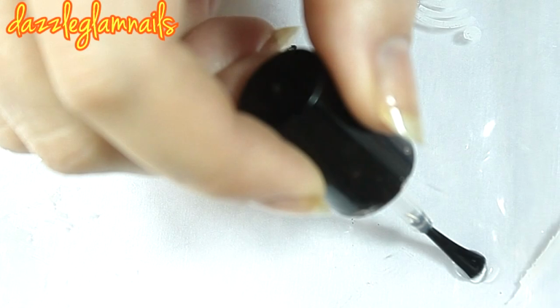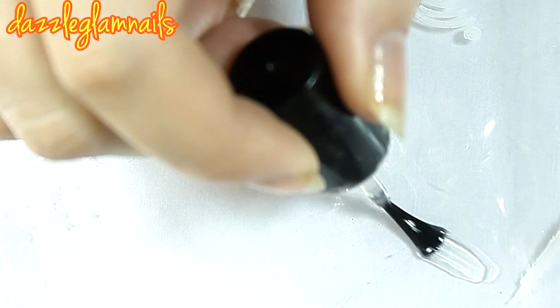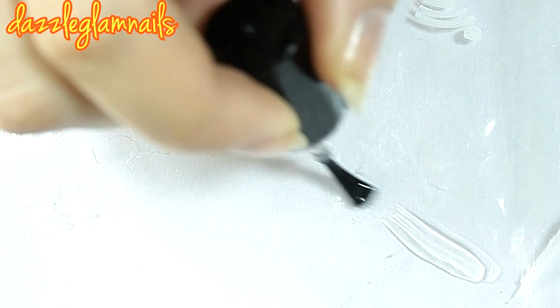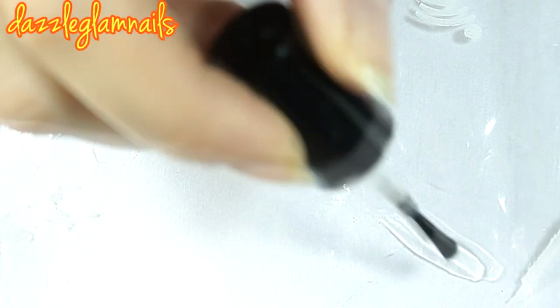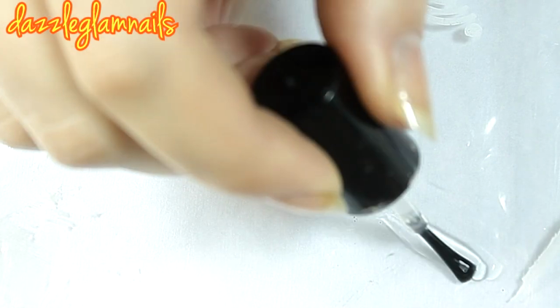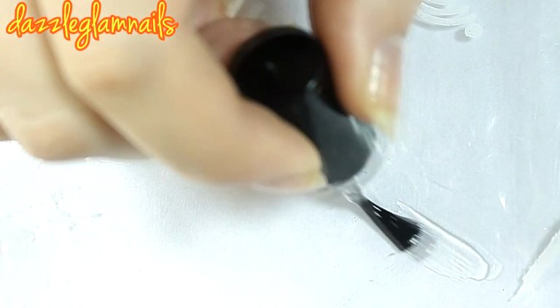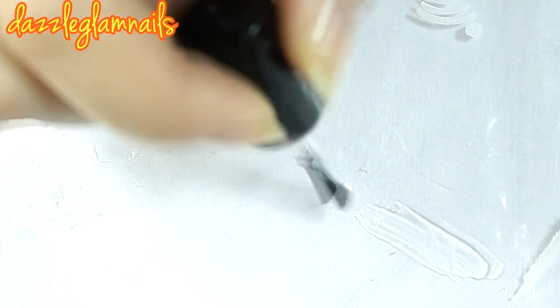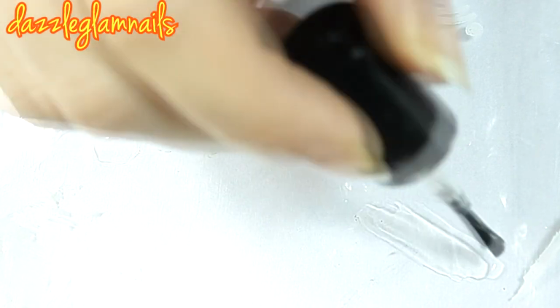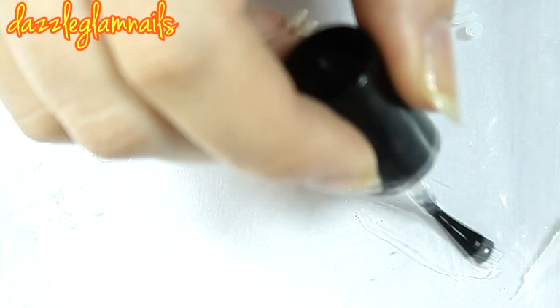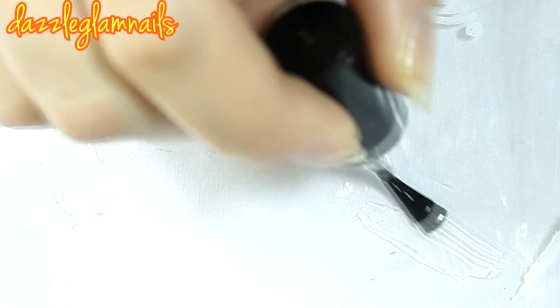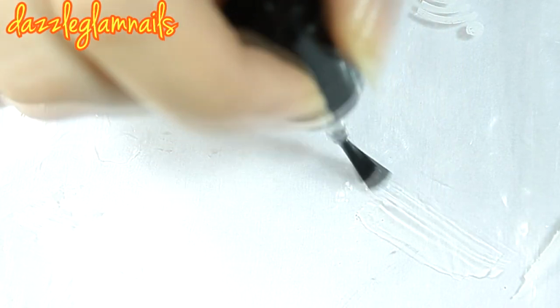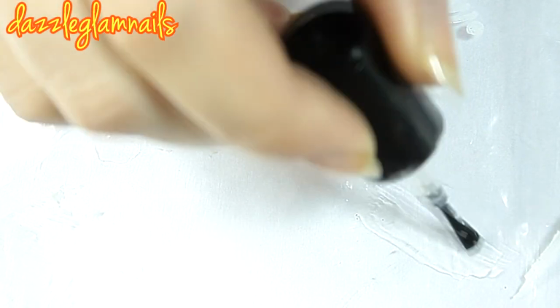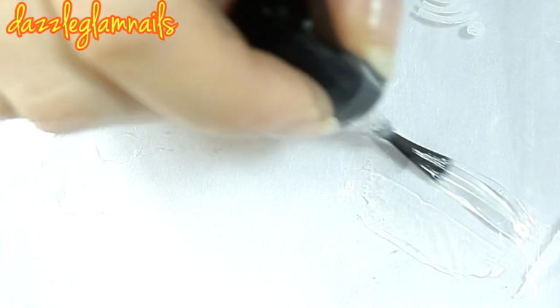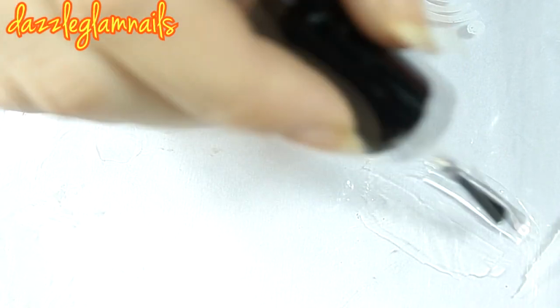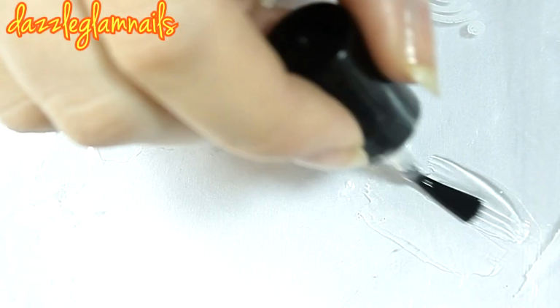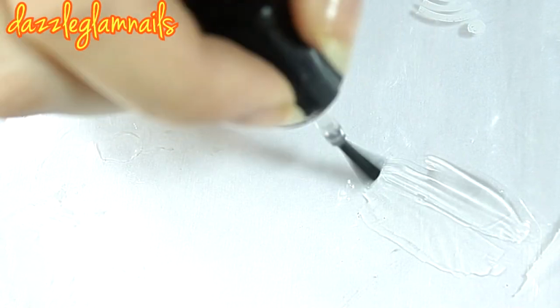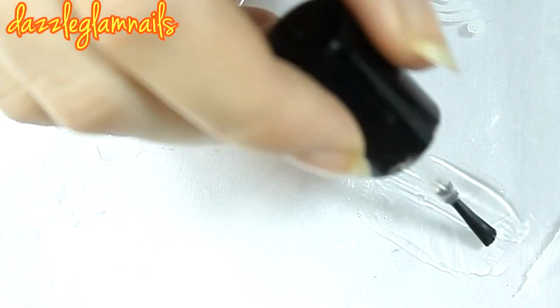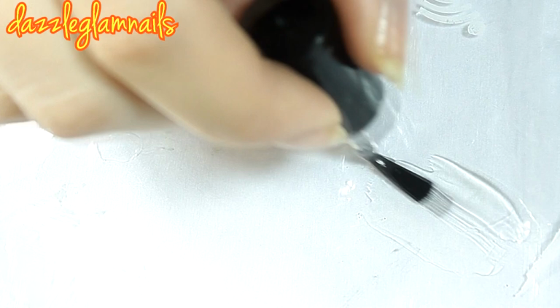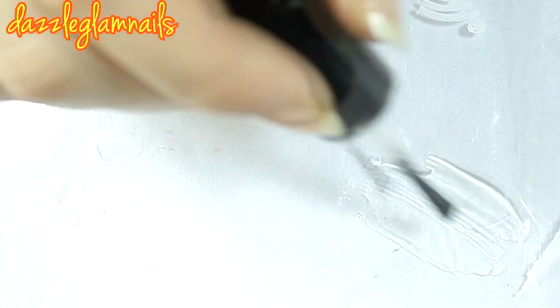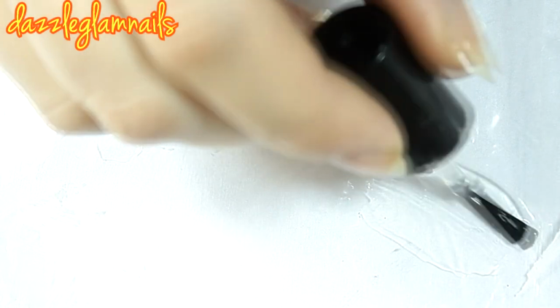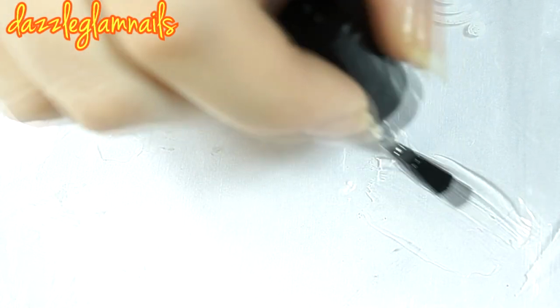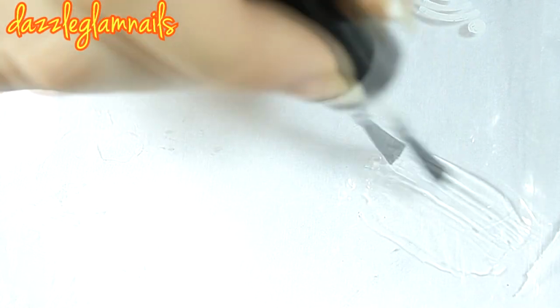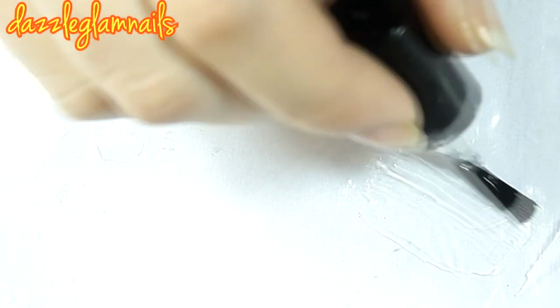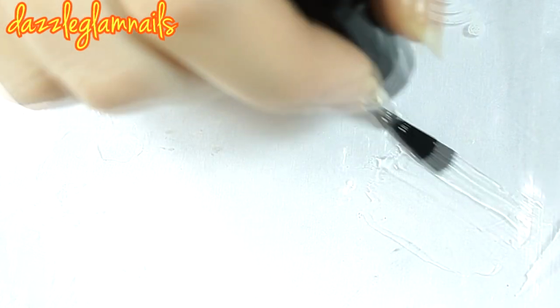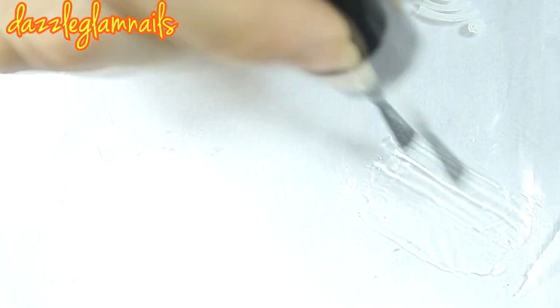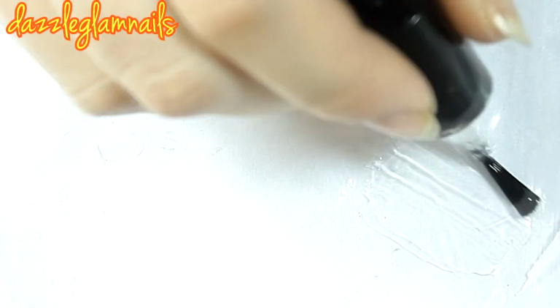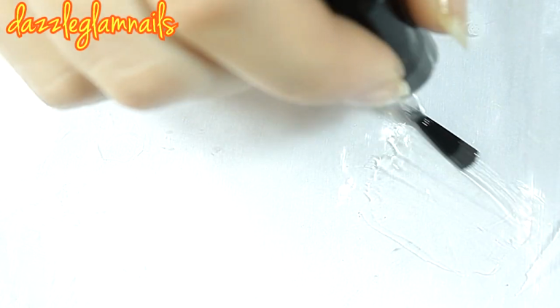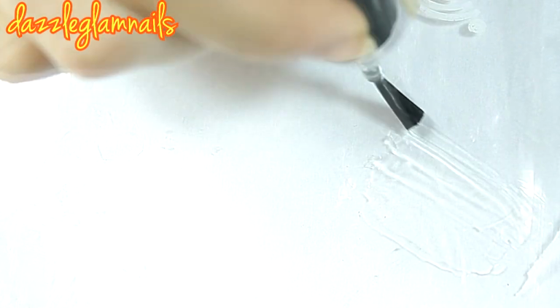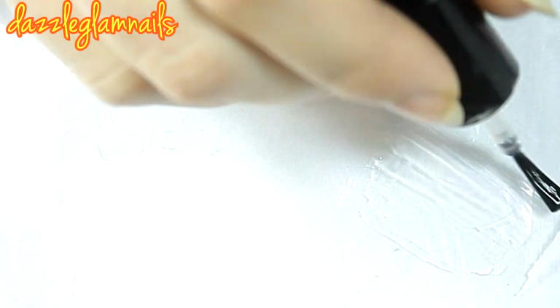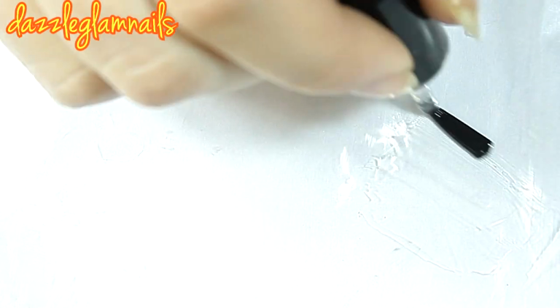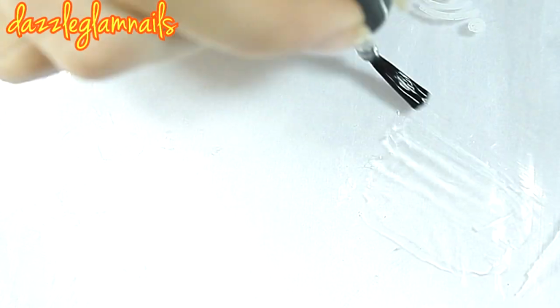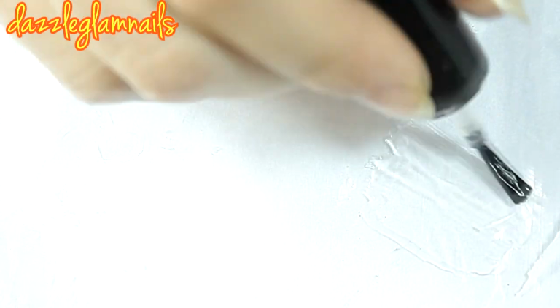I apply a thin layer of top coat to a Ziploc bag. I wait 5 minutes for it to dry, then I start painting my design.